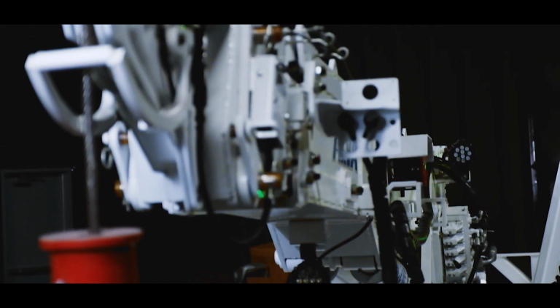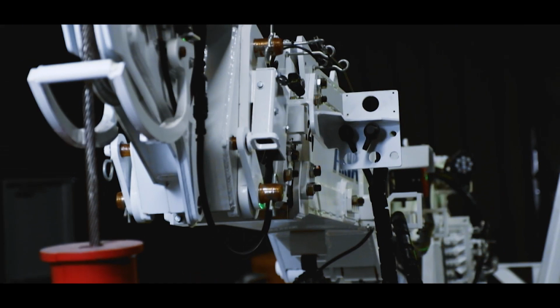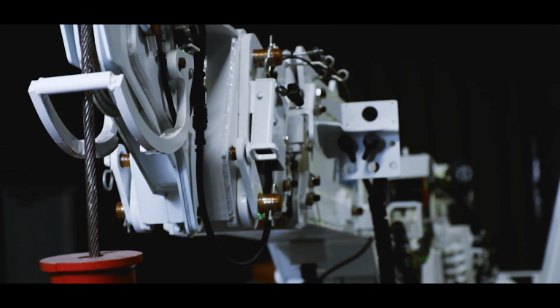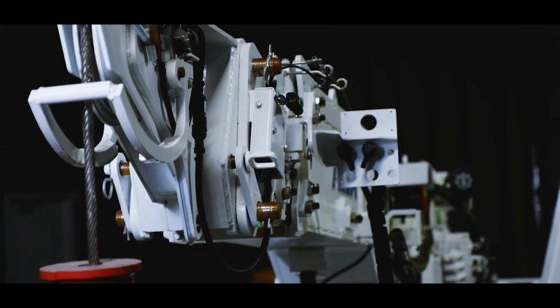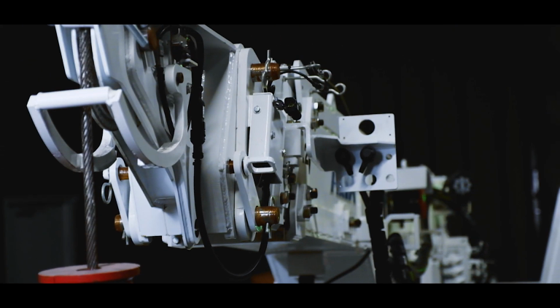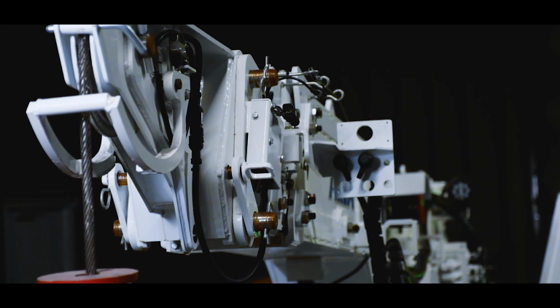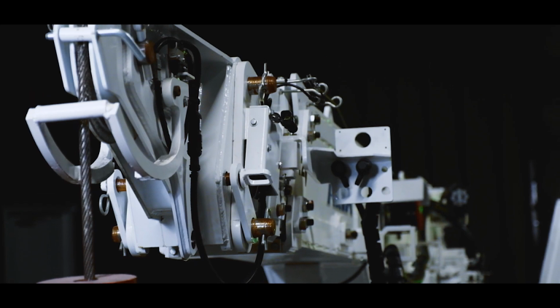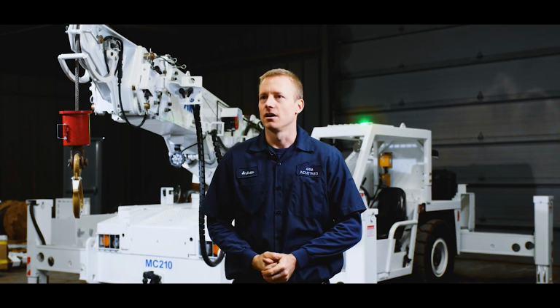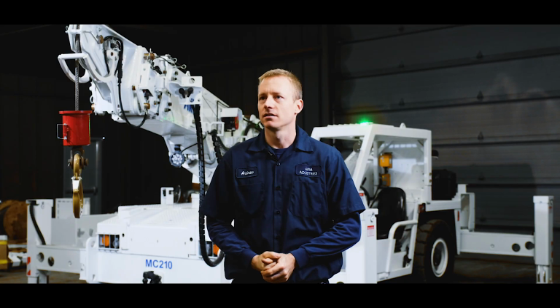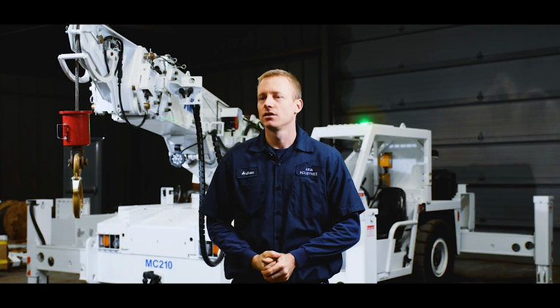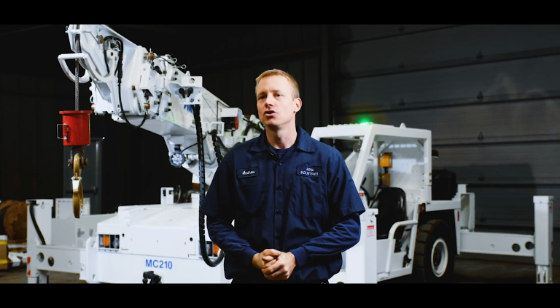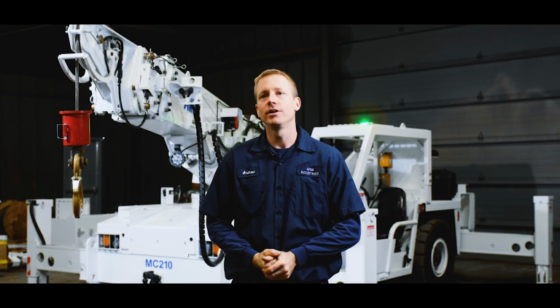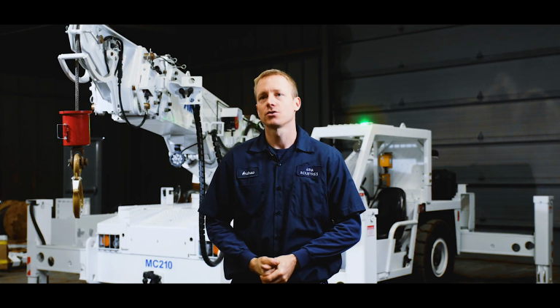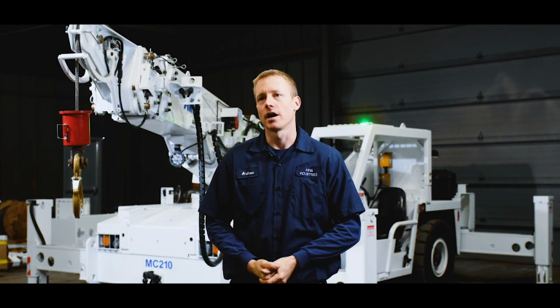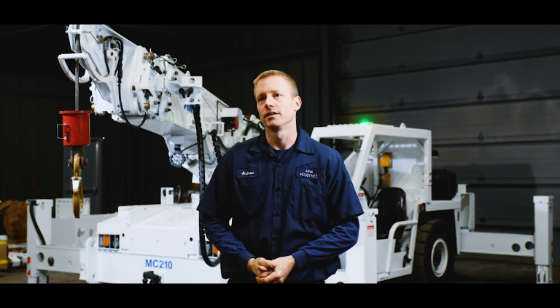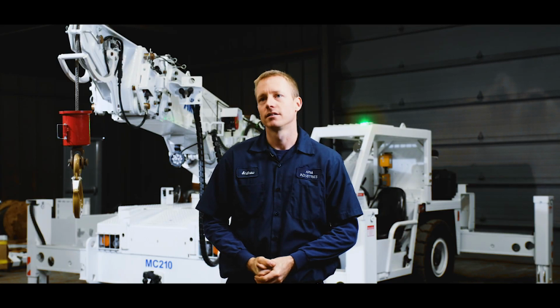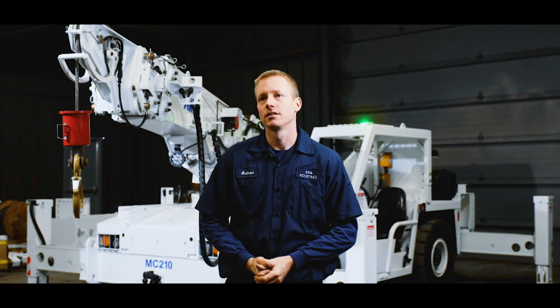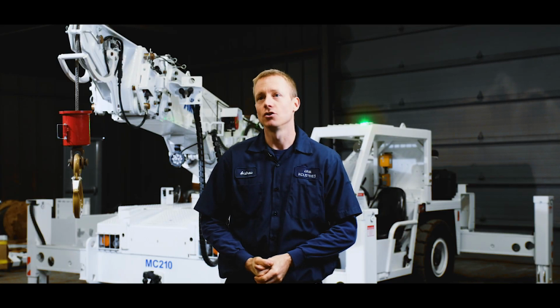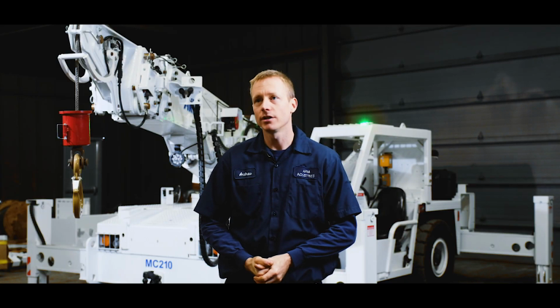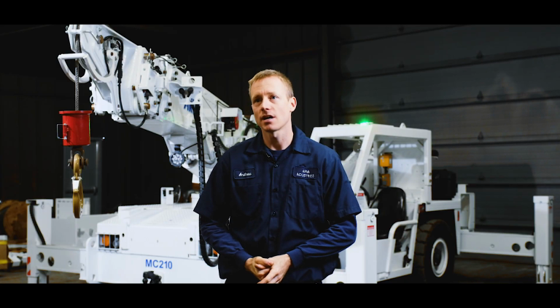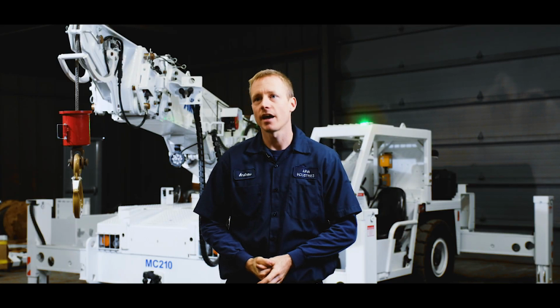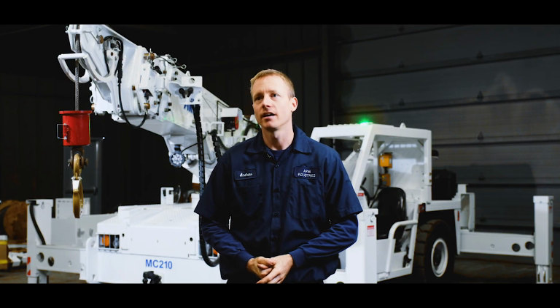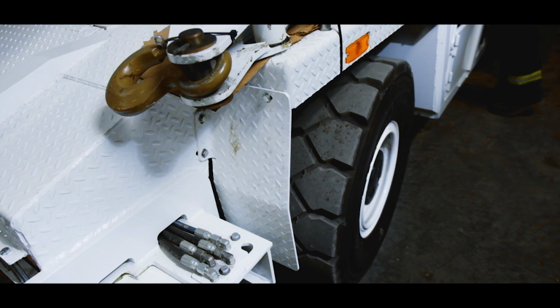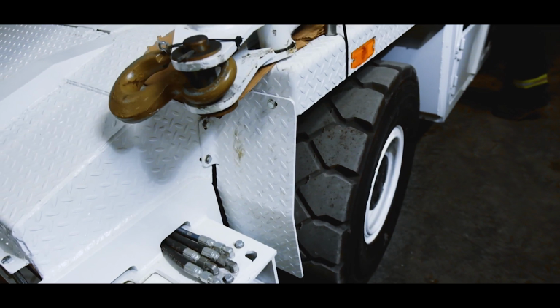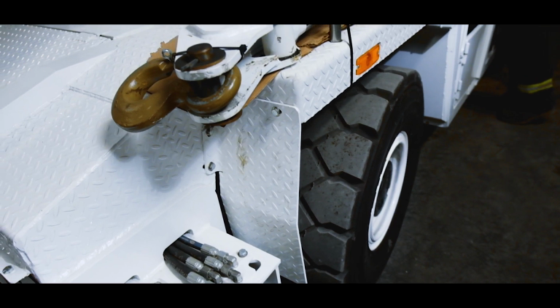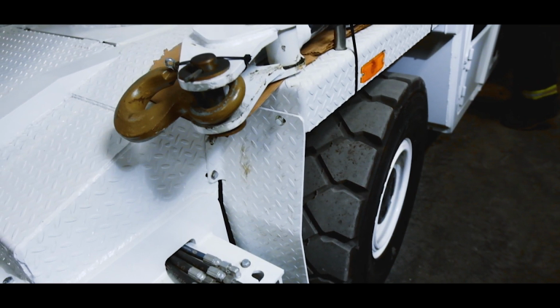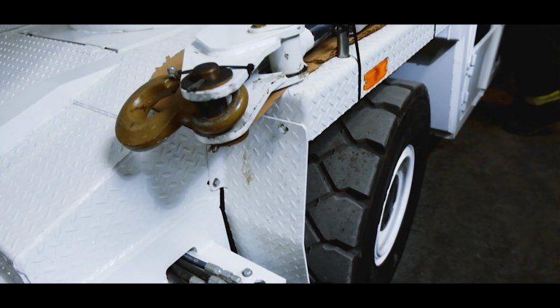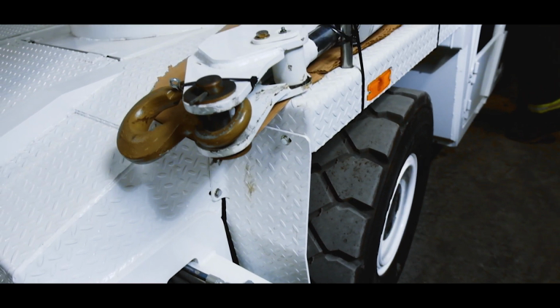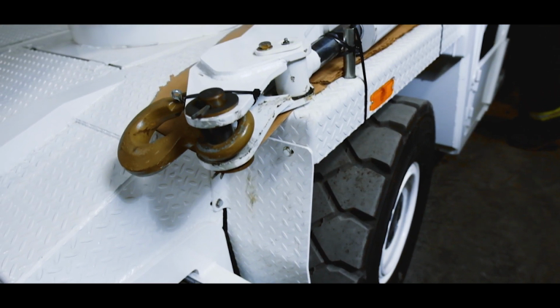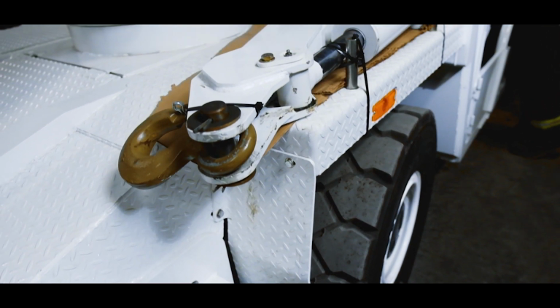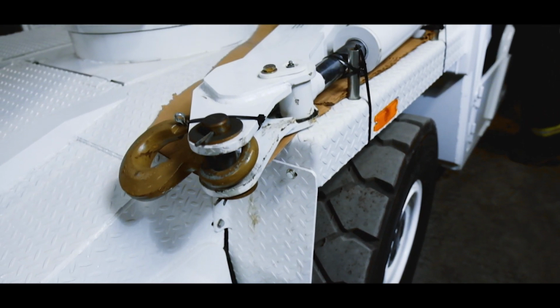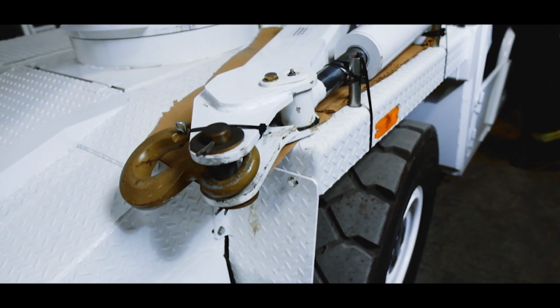It's 4.9 meters long, 2 meters wide, 2 meters high, and has a 2.5 meter wheelbase.